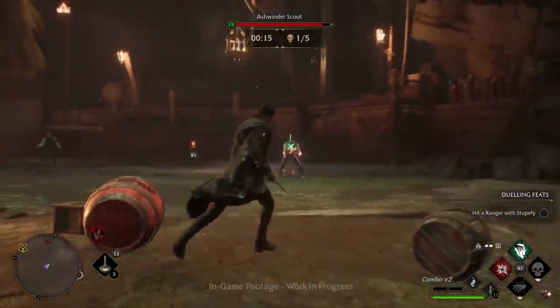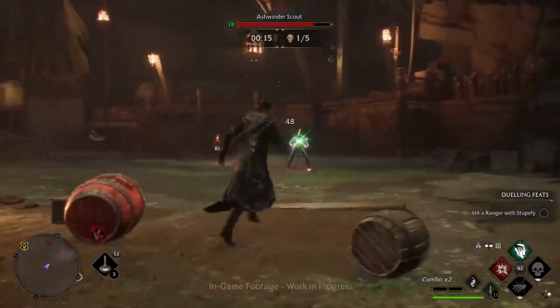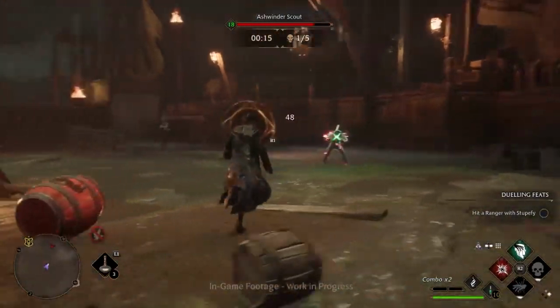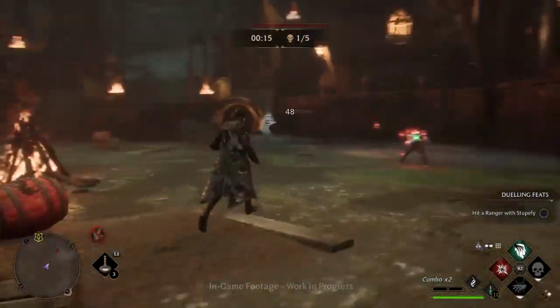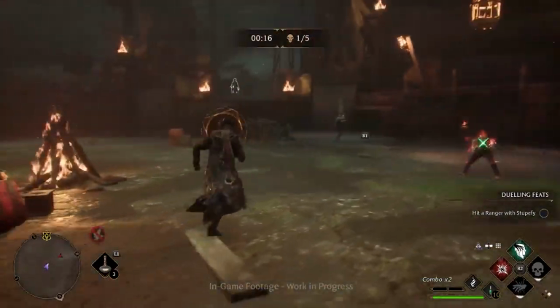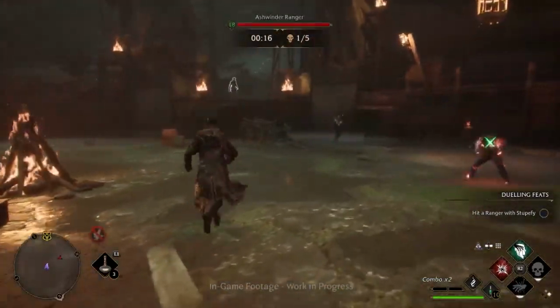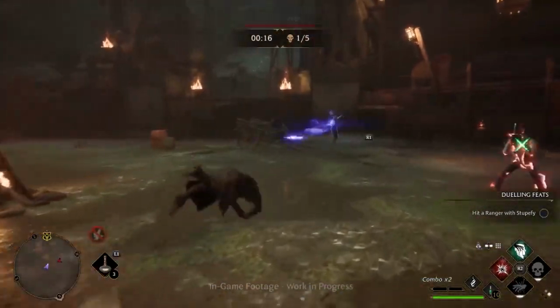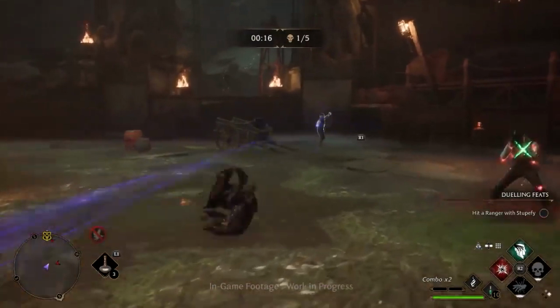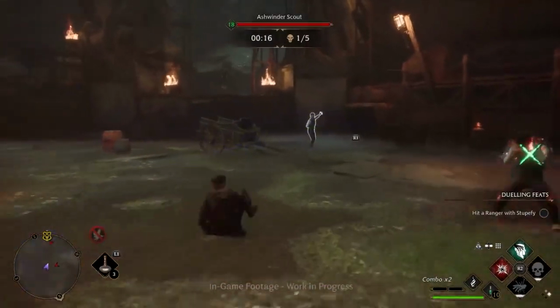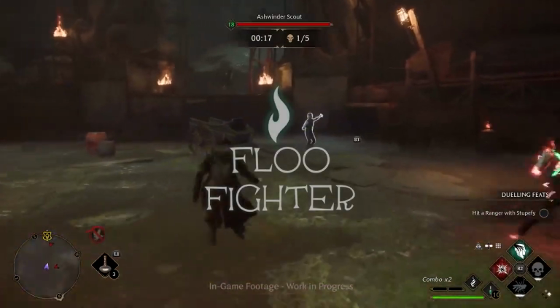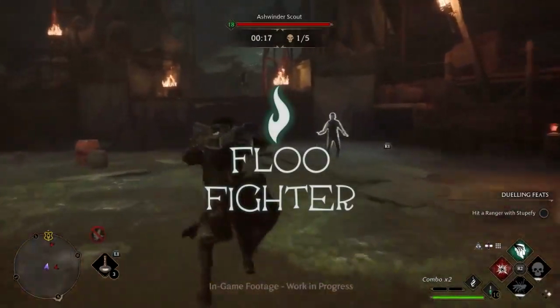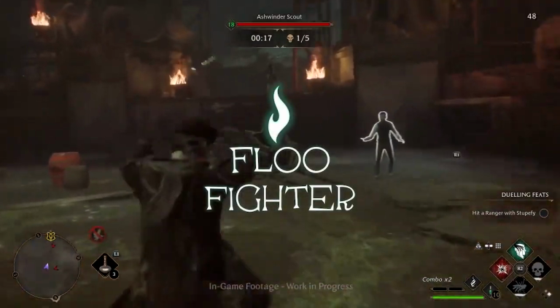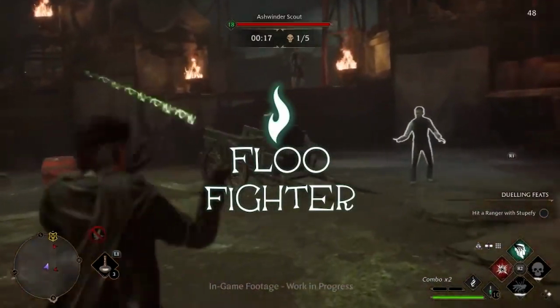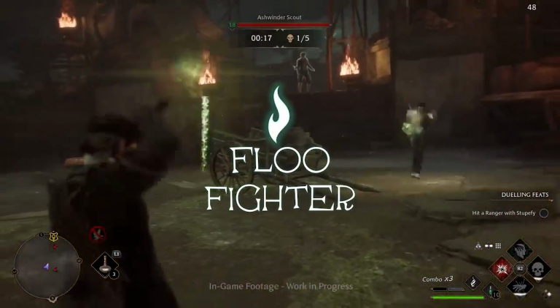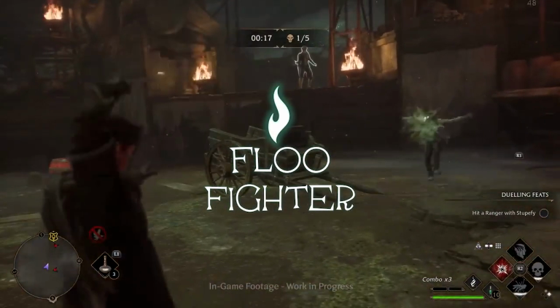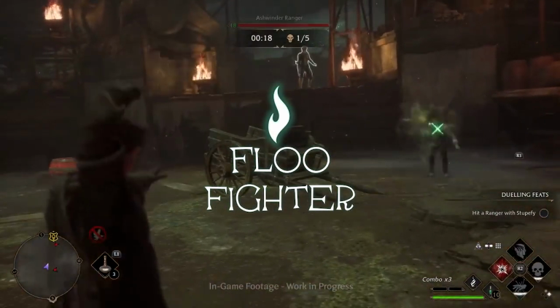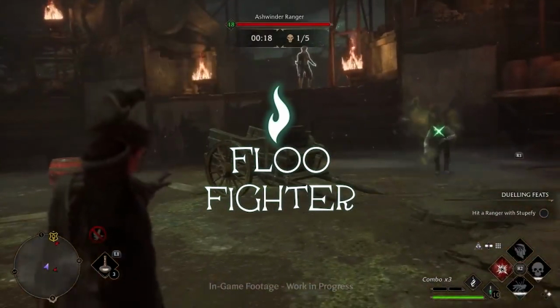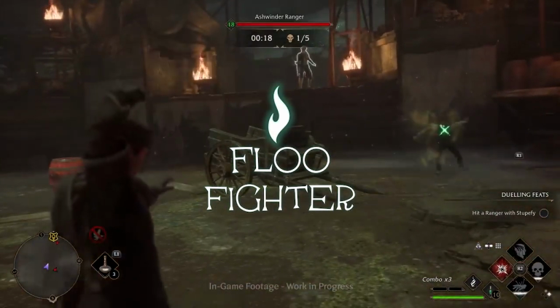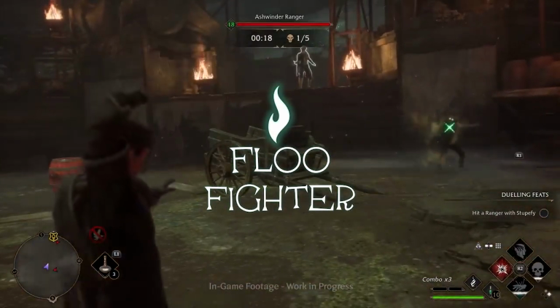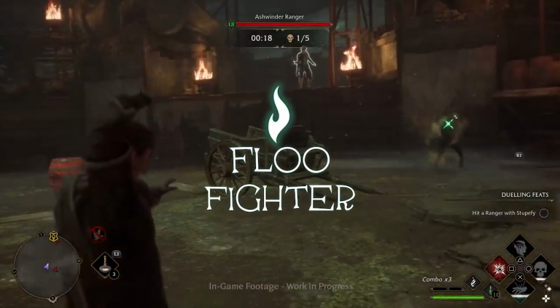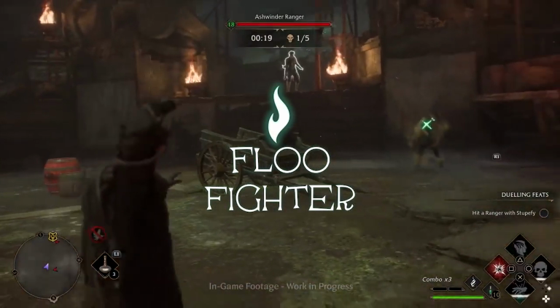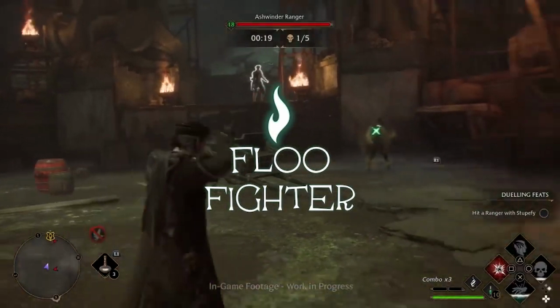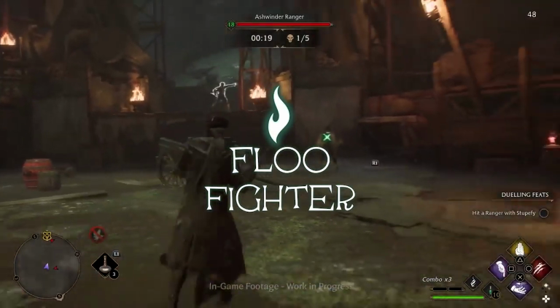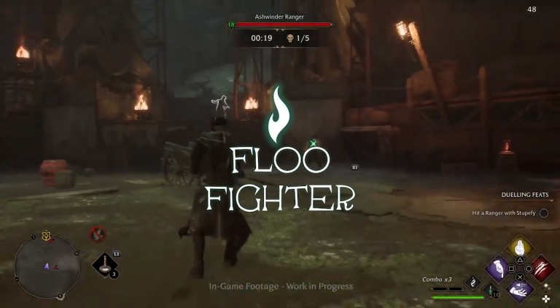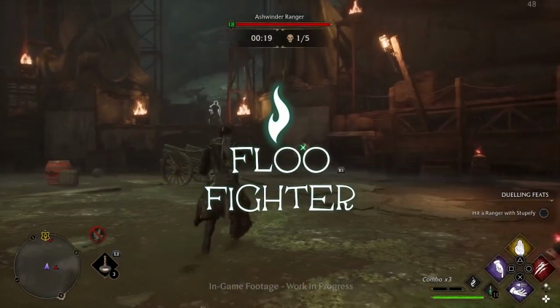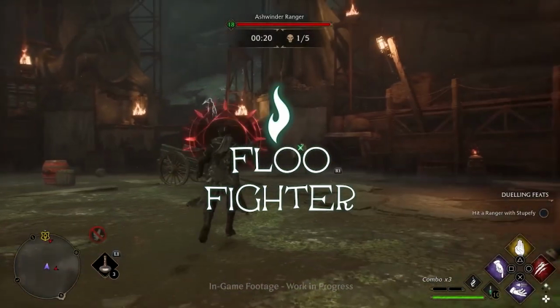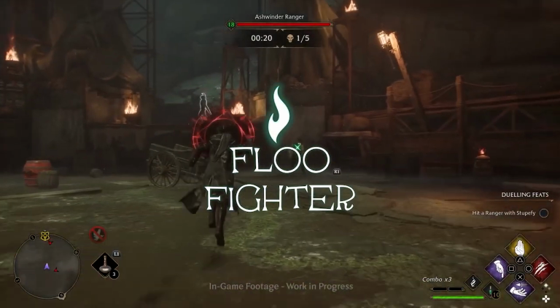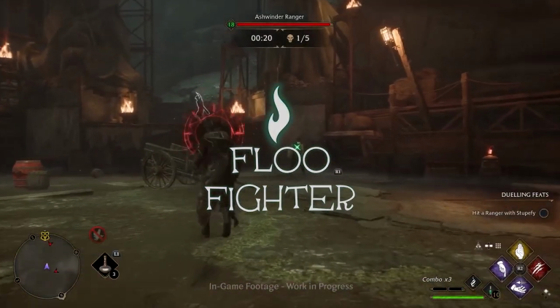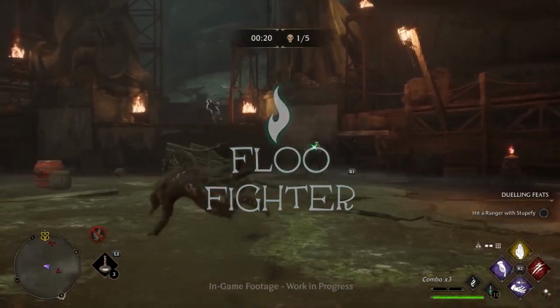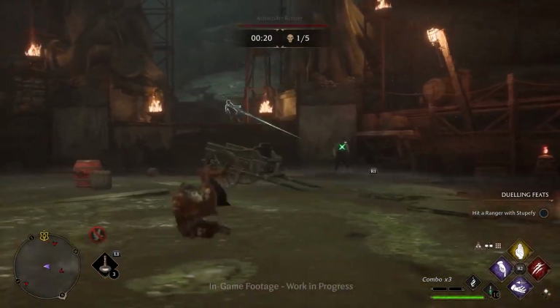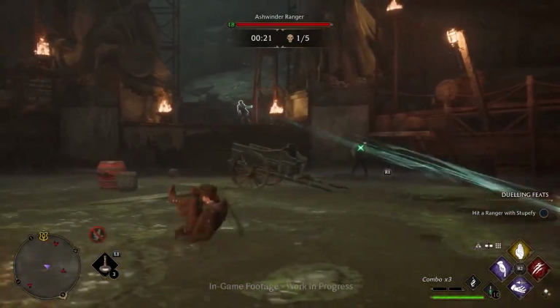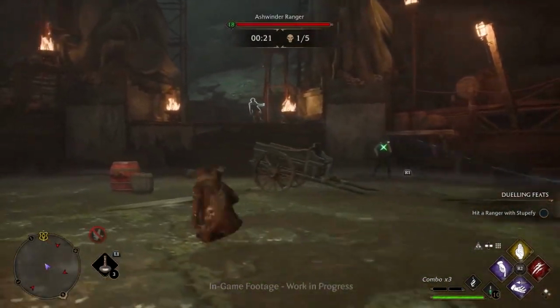Hi everyone, welcome to the Flu Fighter channel, where we're exploring the Wizarding World through Hogwarts Legacy and other Harry Potter media.